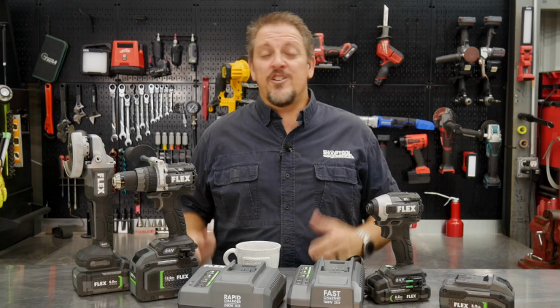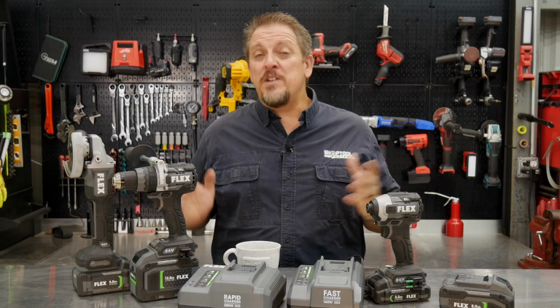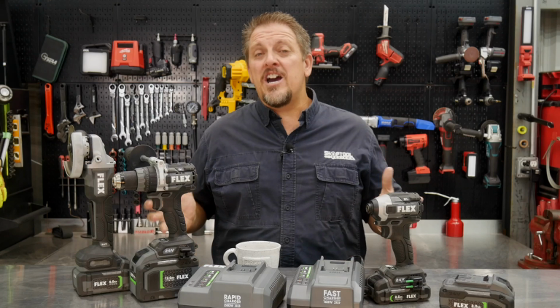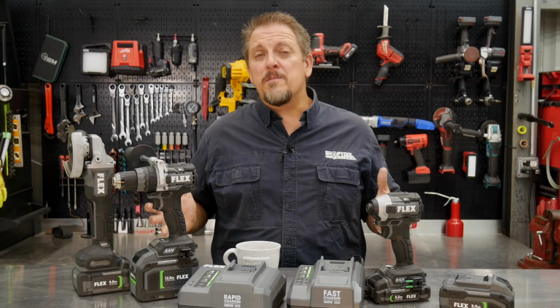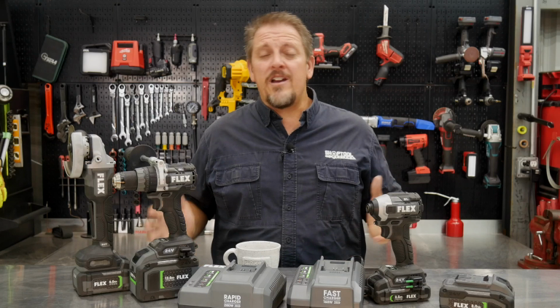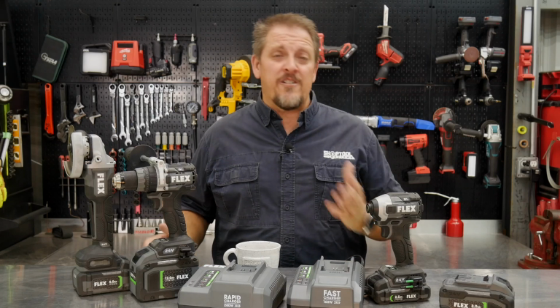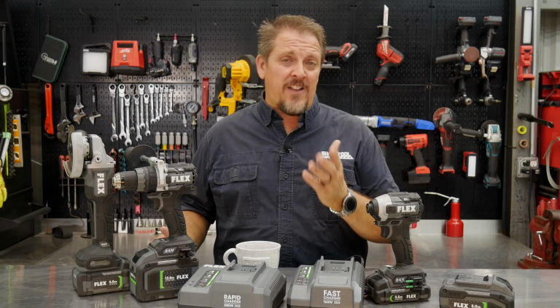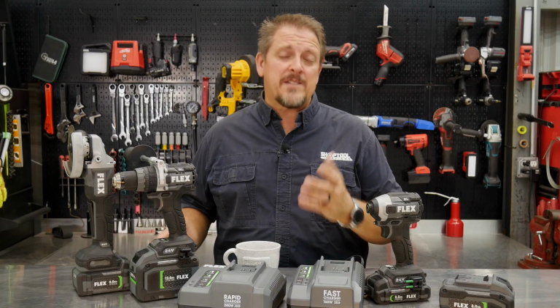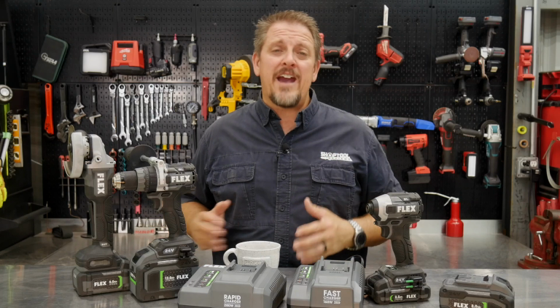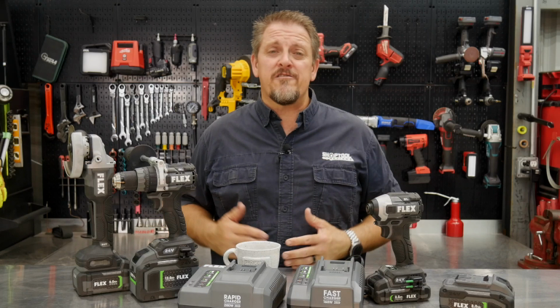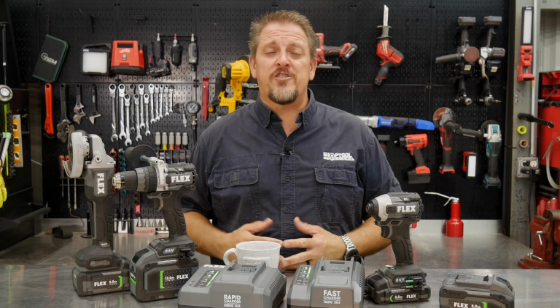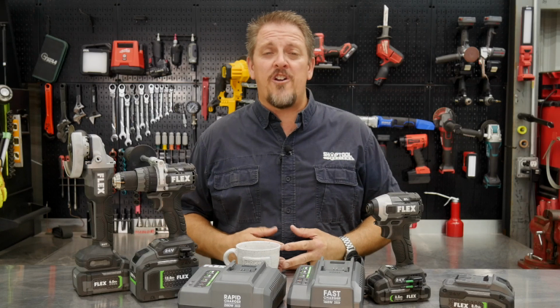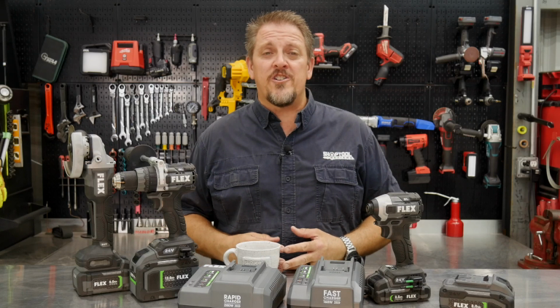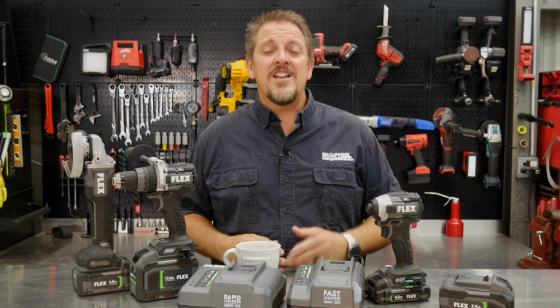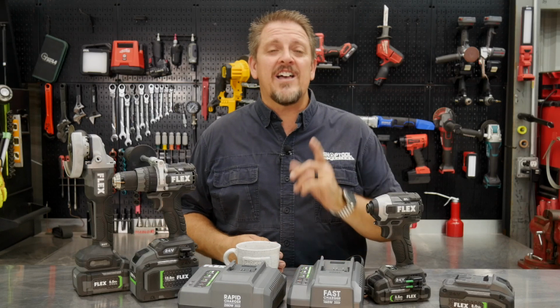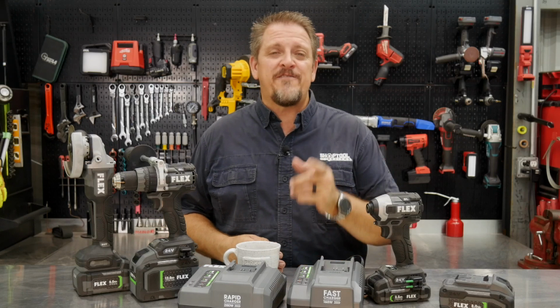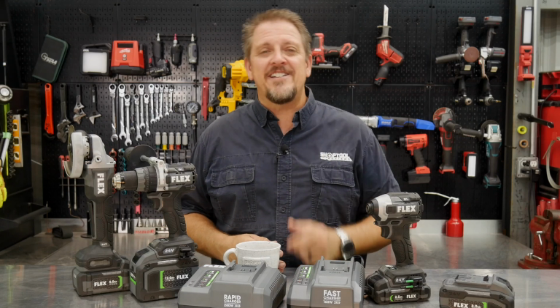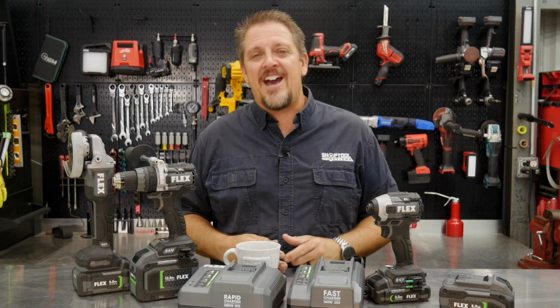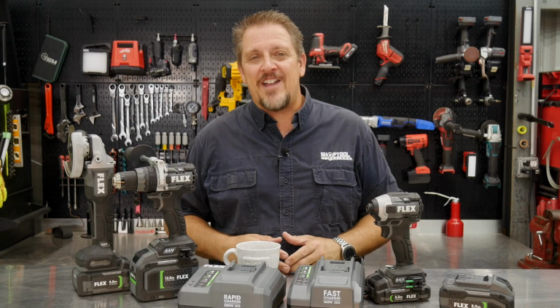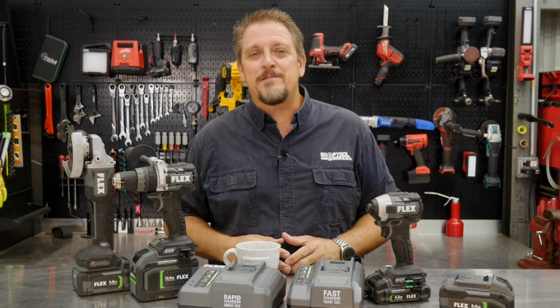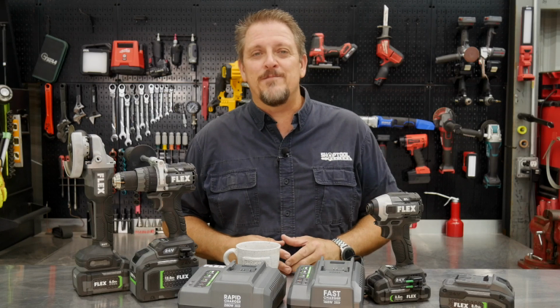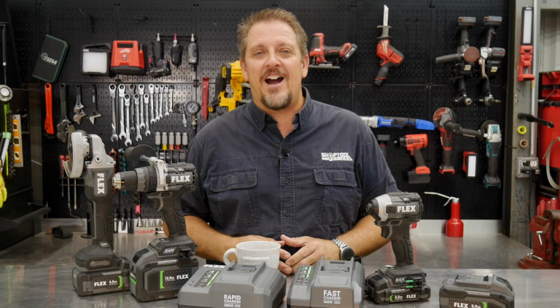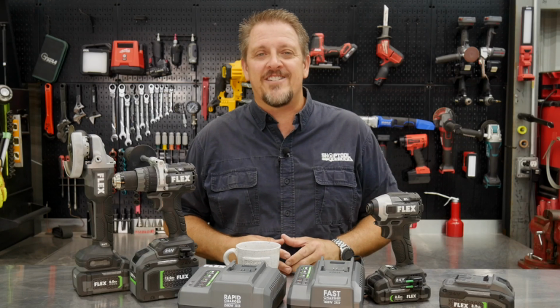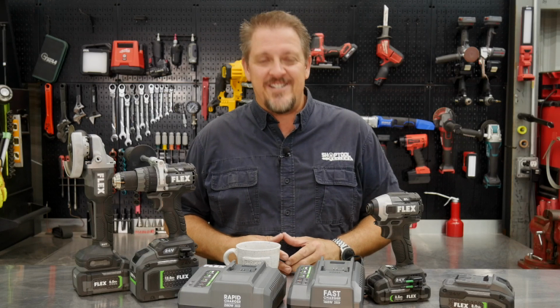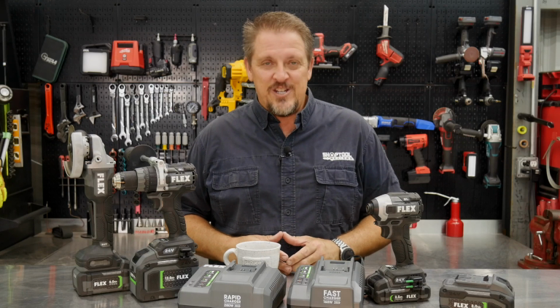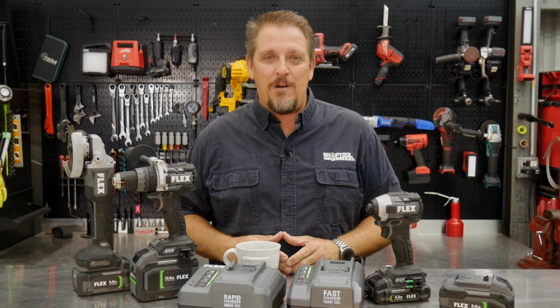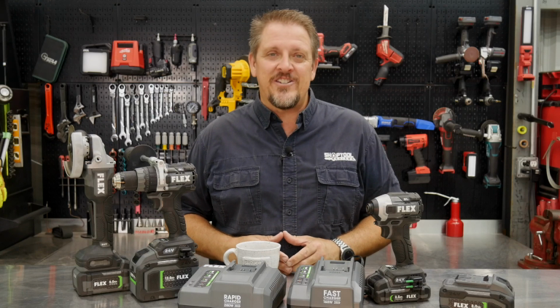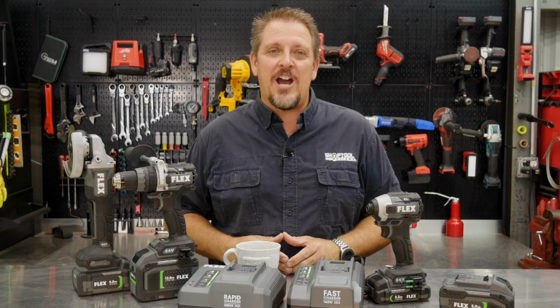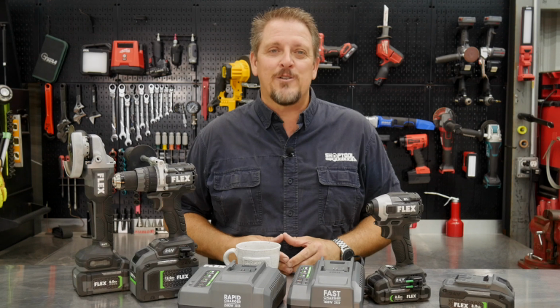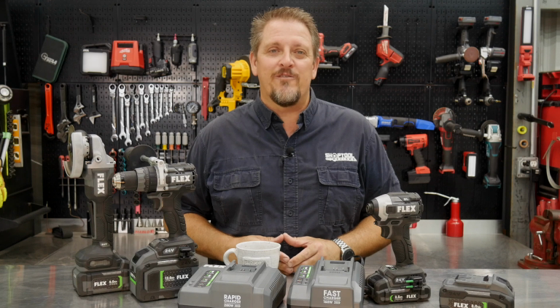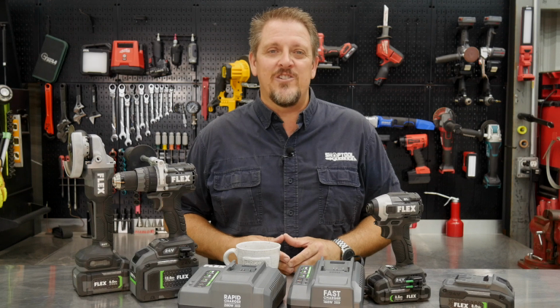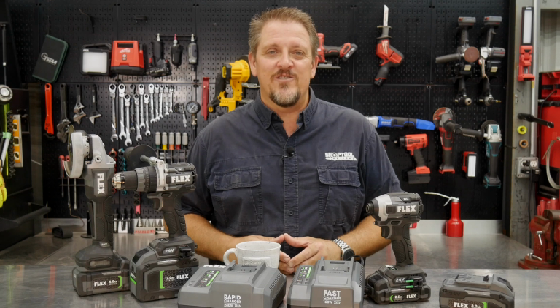Do you need to upgrade your Flex battery or charger? Let's find out. I'm Tim Johnson, you're watching Shop Tool Reviews.